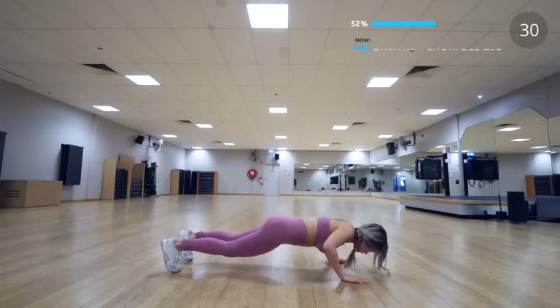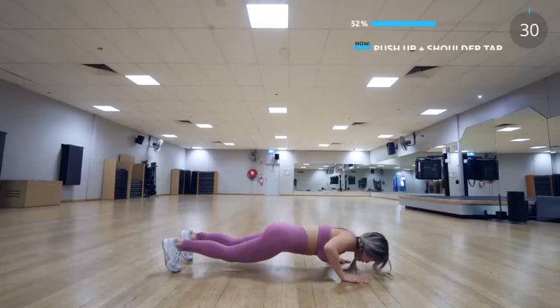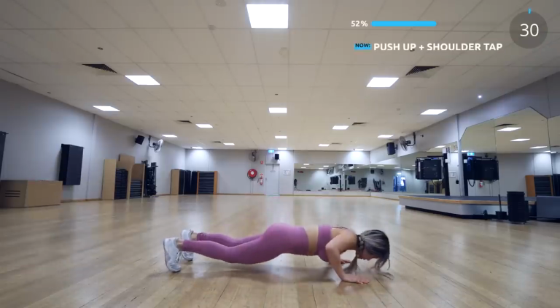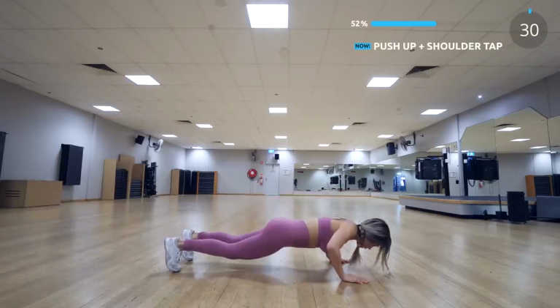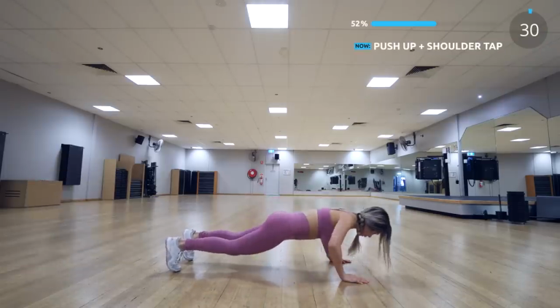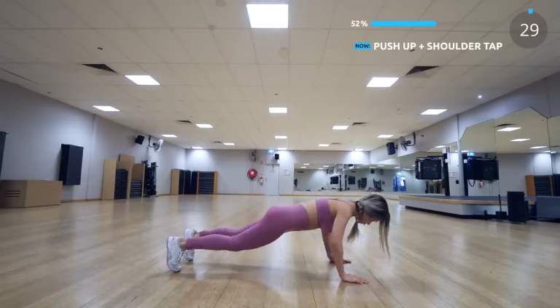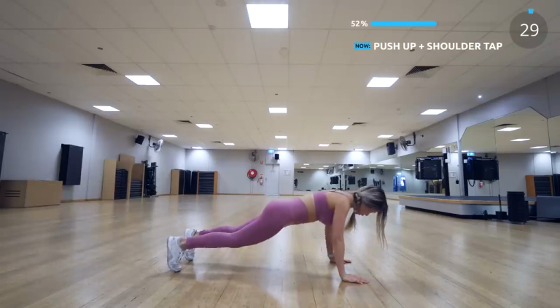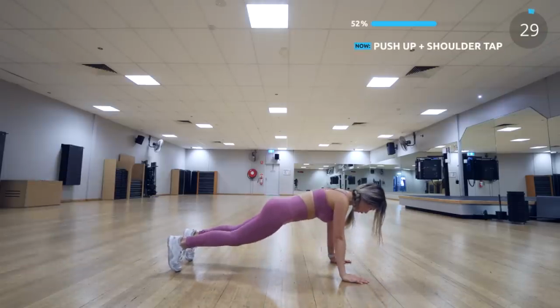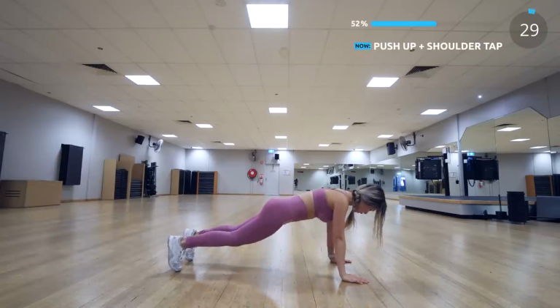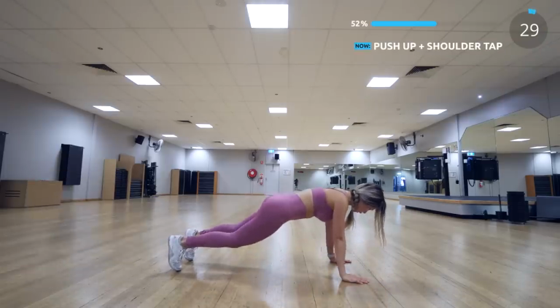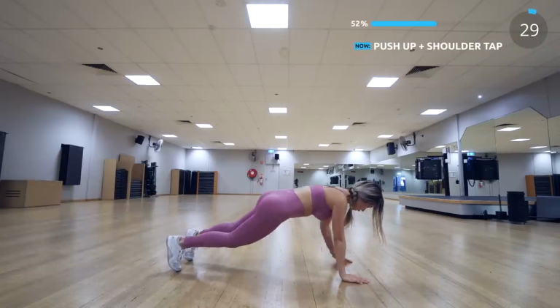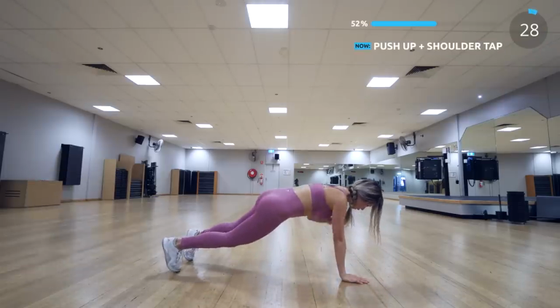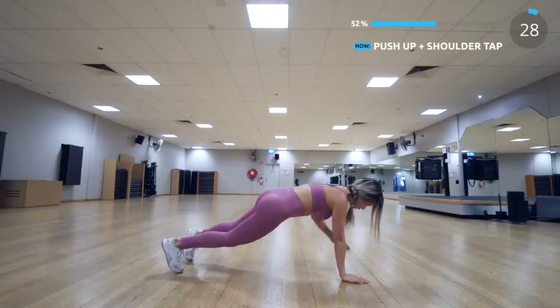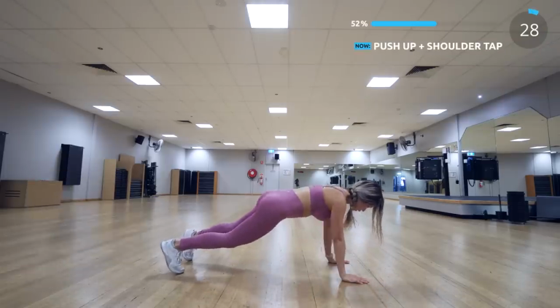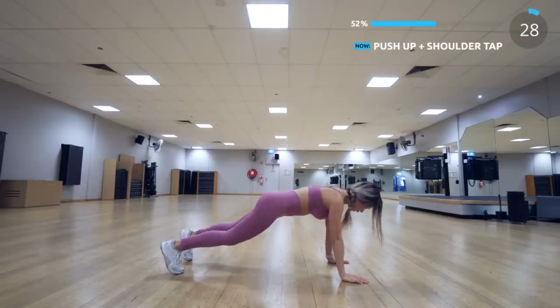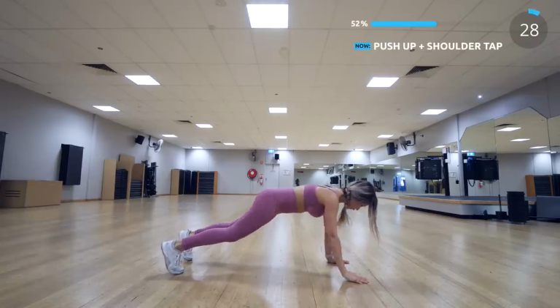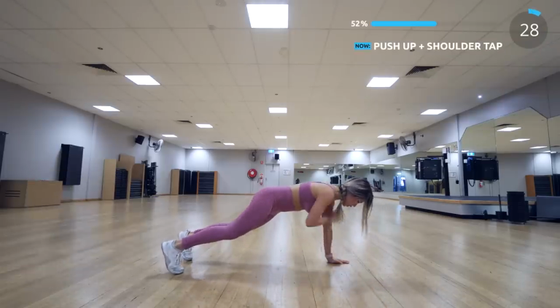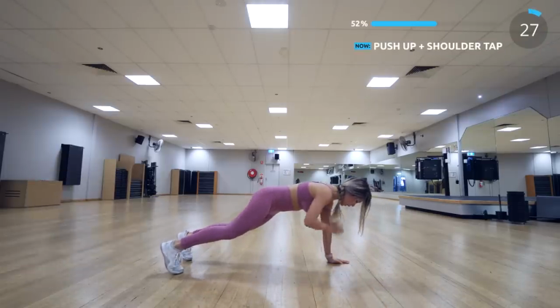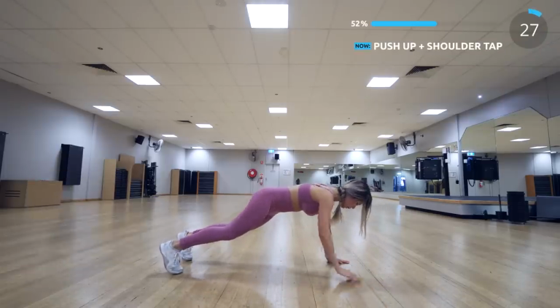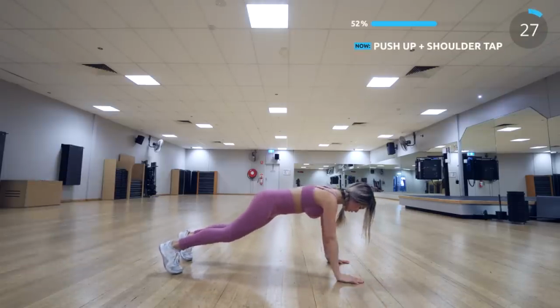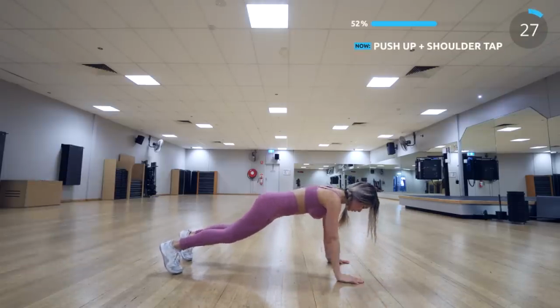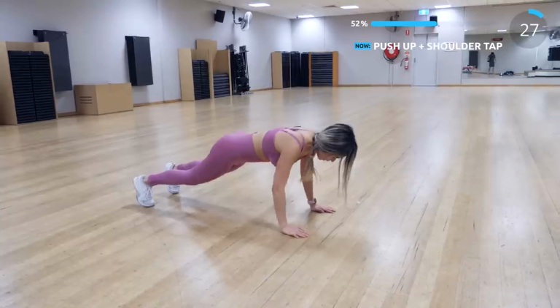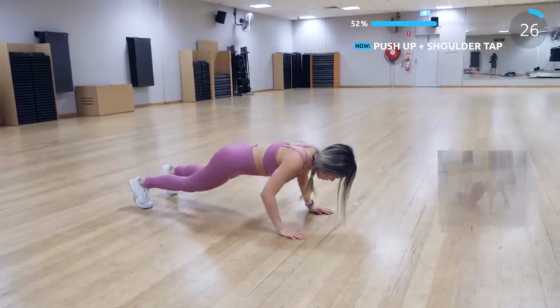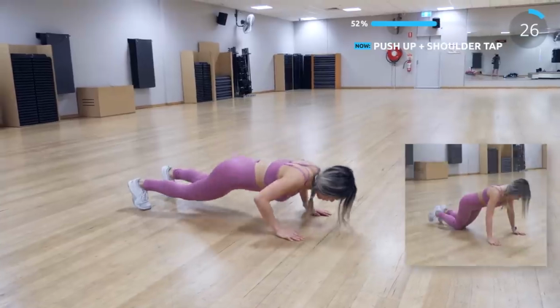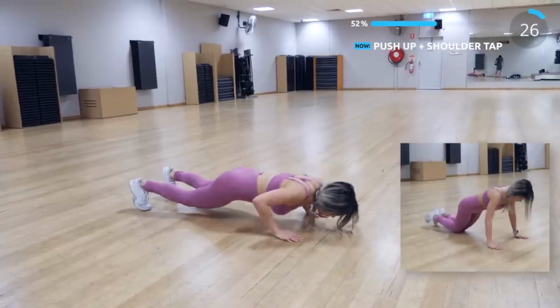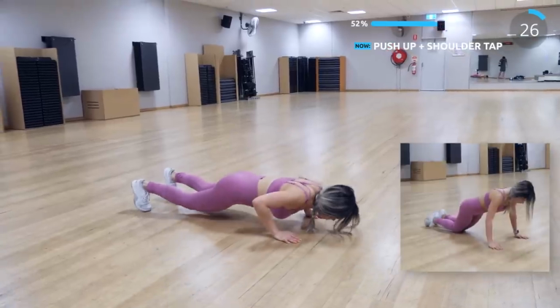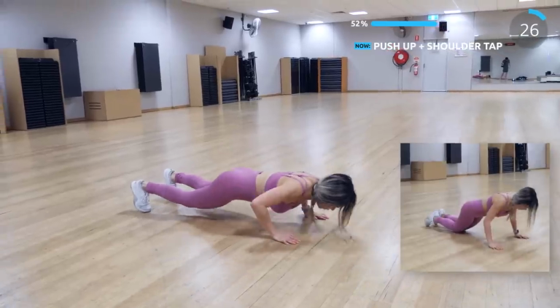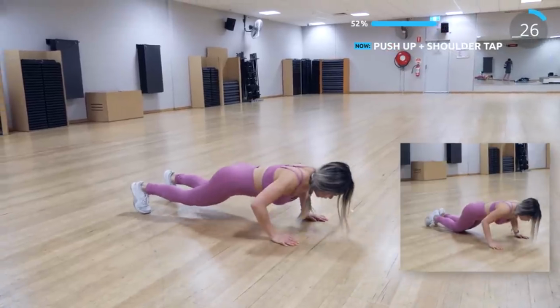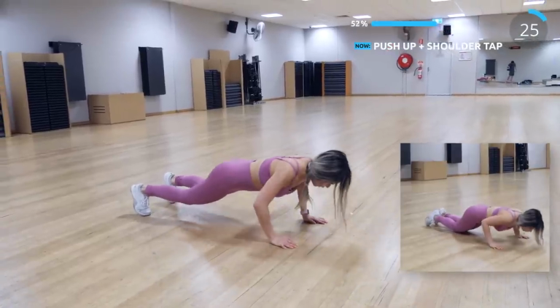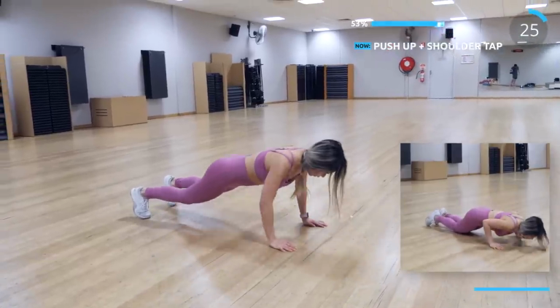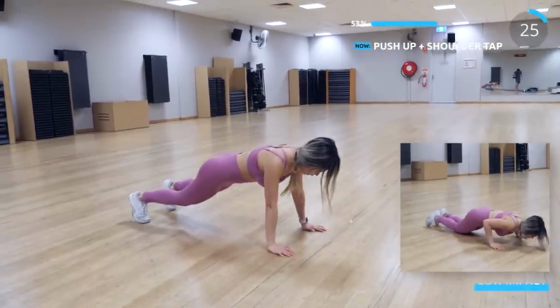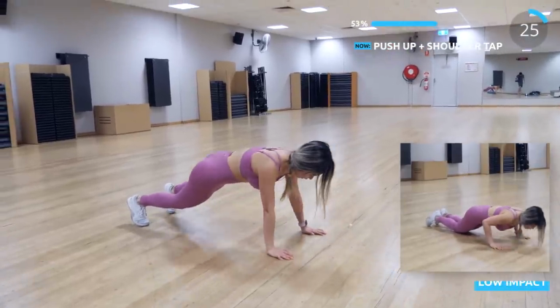Next we have push up with shoulder tap. If you can't do a push up yet, then you can try knee push up instead.